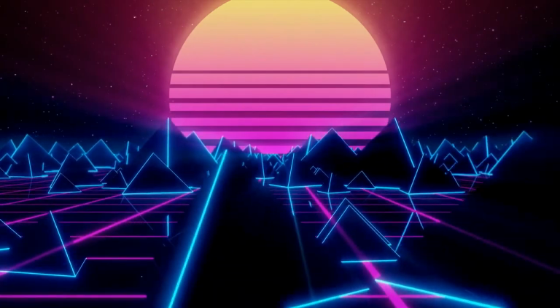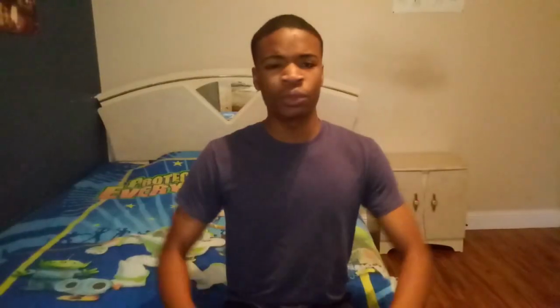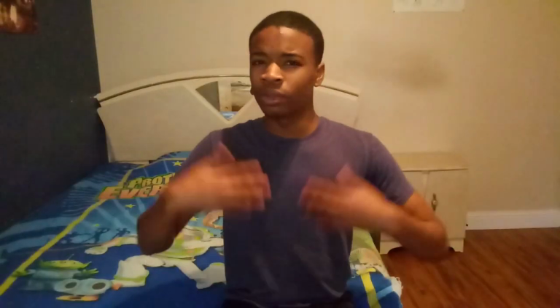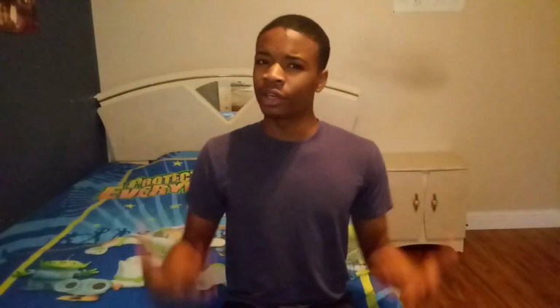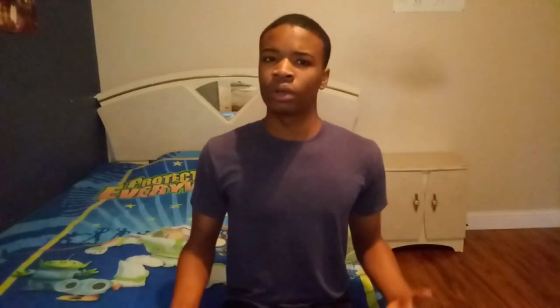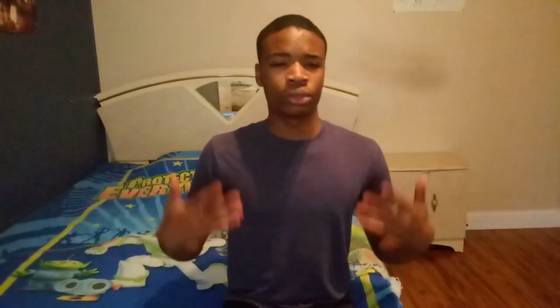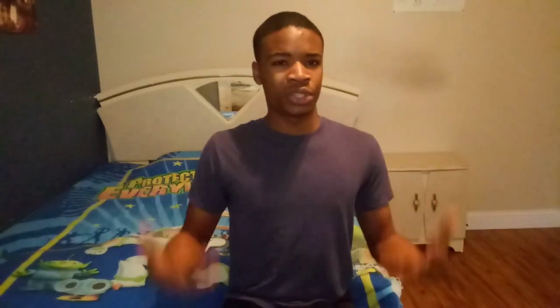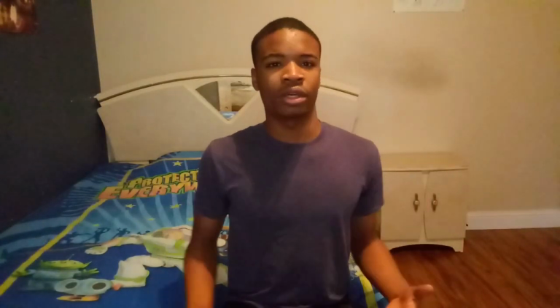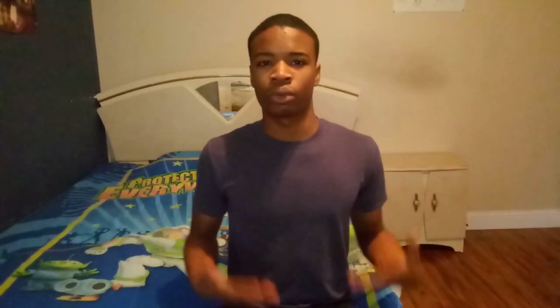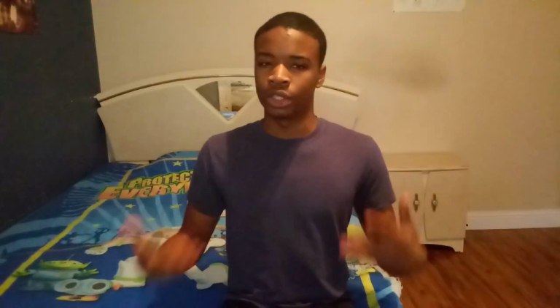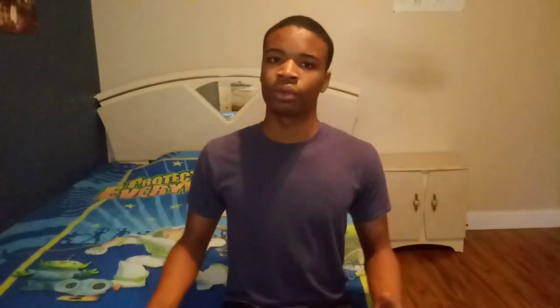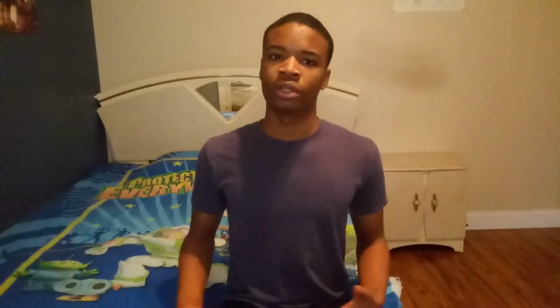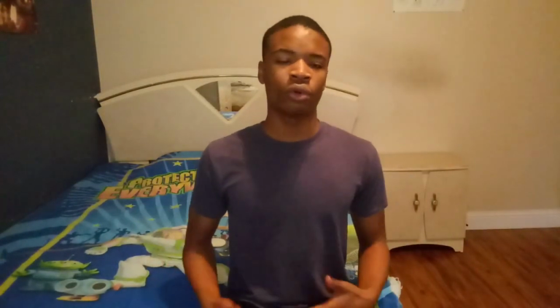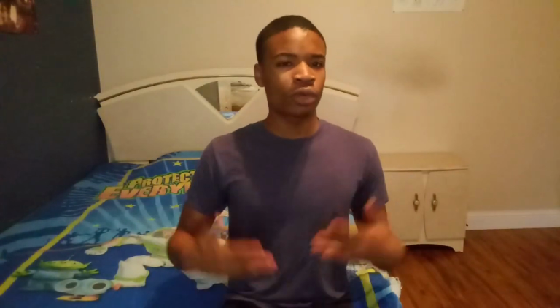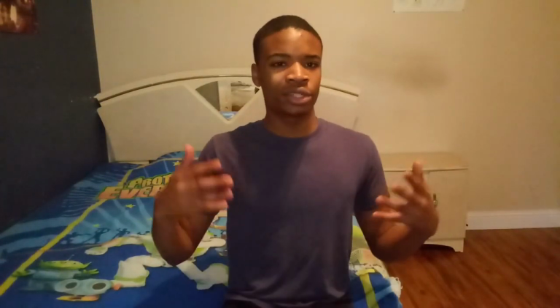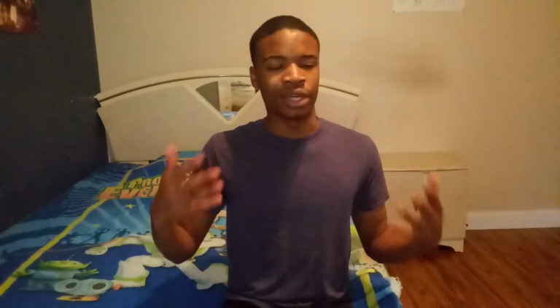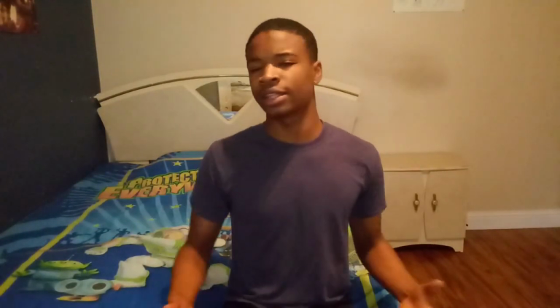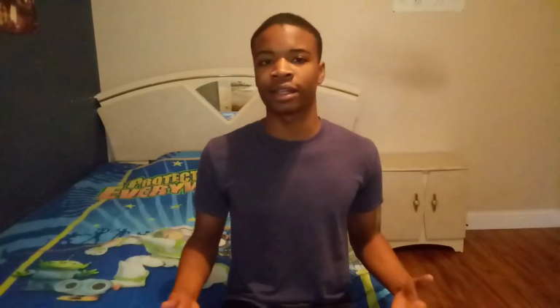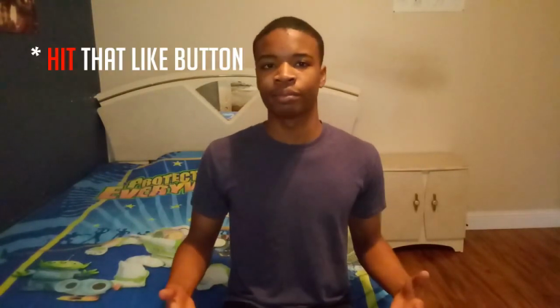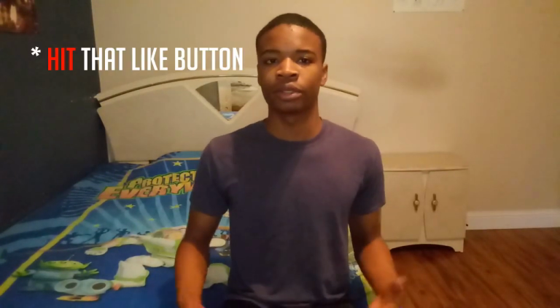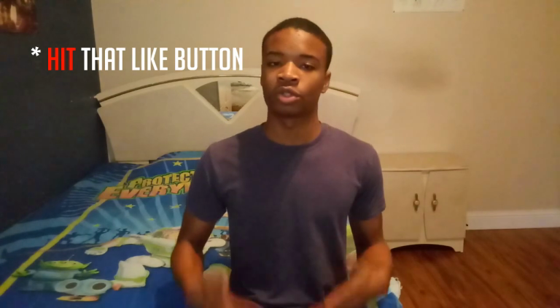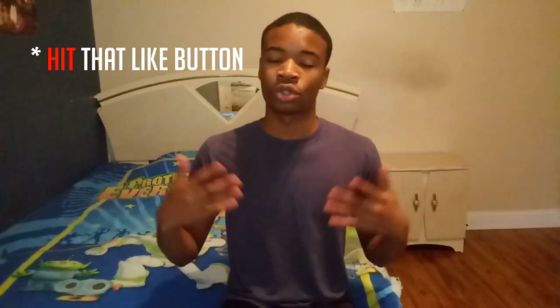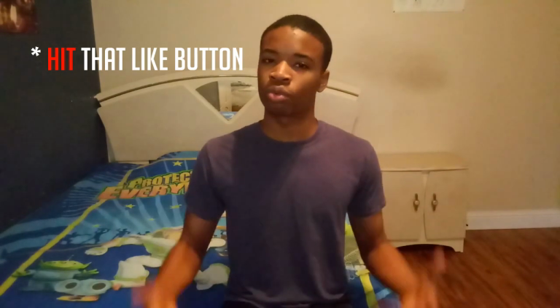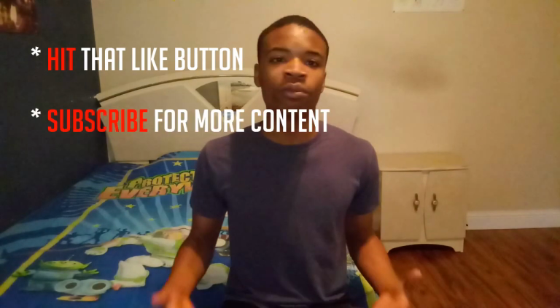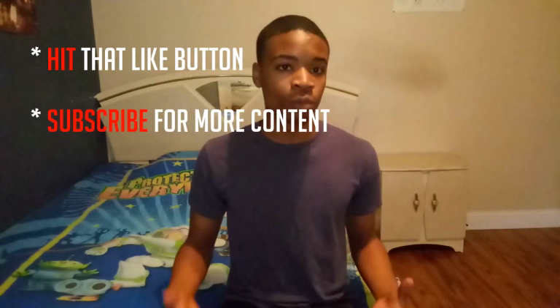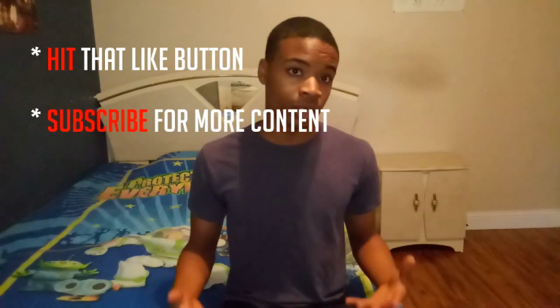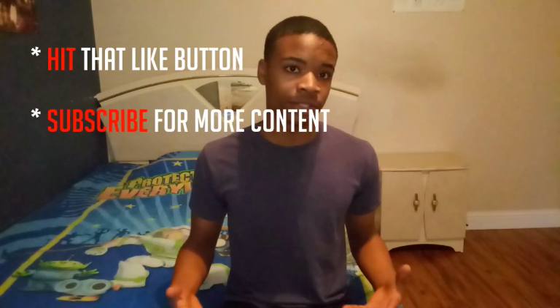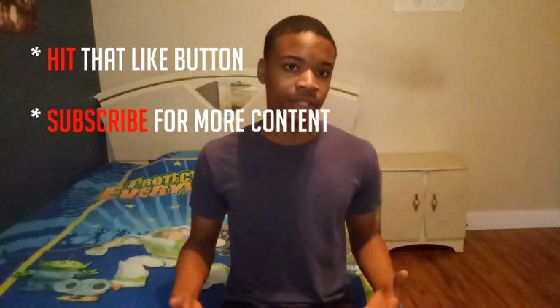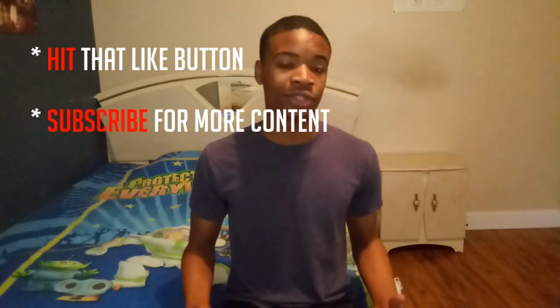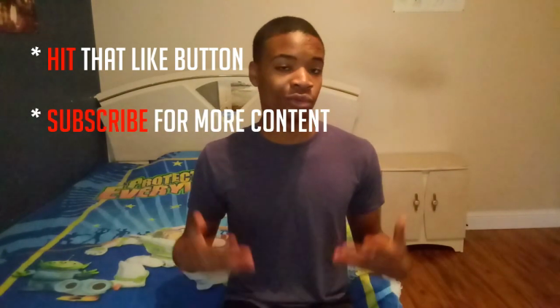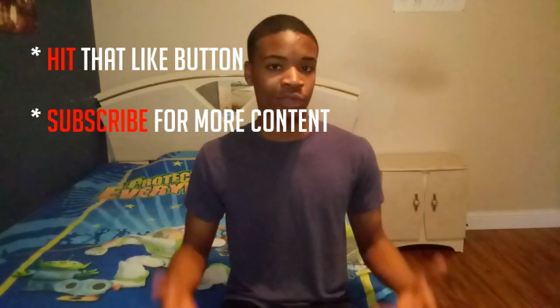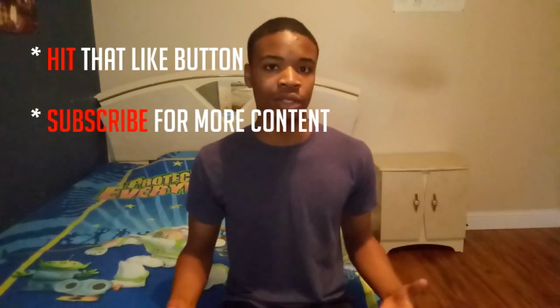If you like what you're seeing or hearing, don't forget to hit that like button and subscribe for more content like this in your feed.